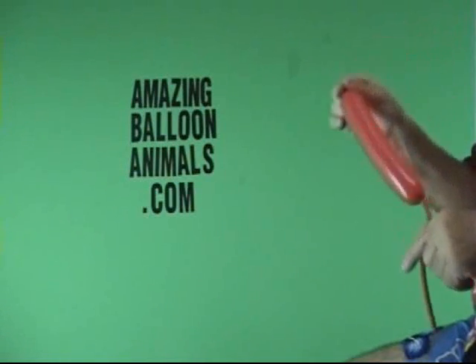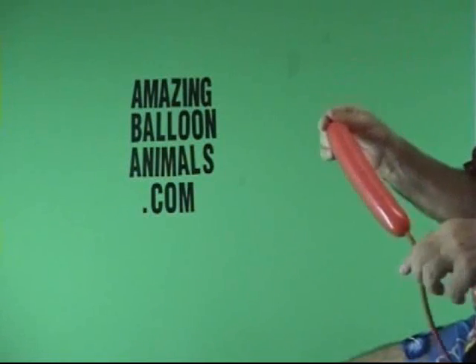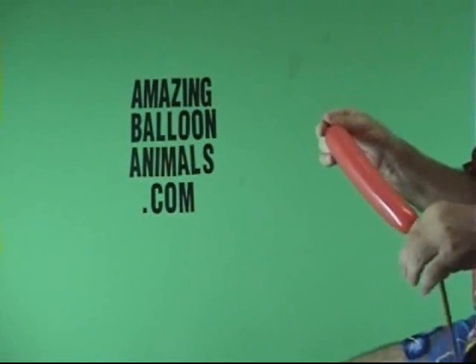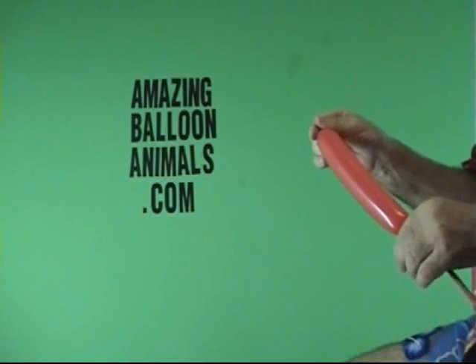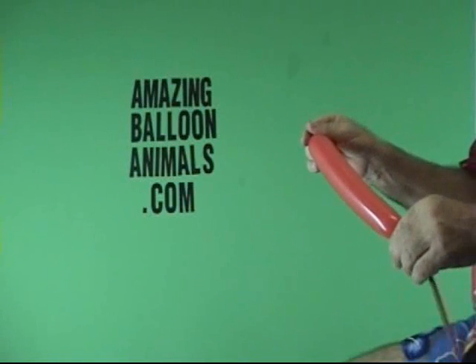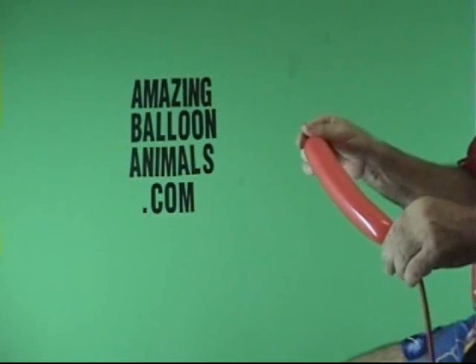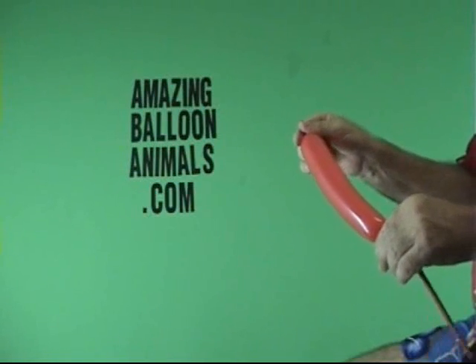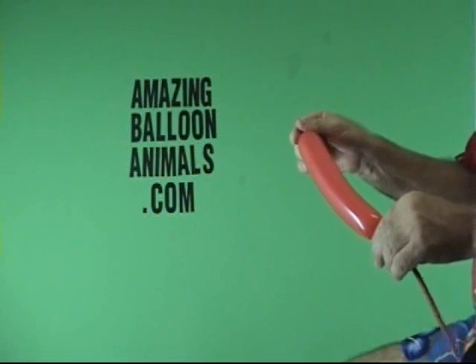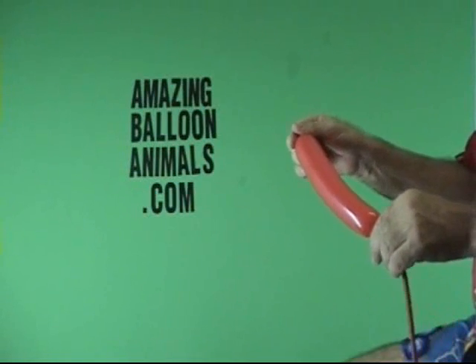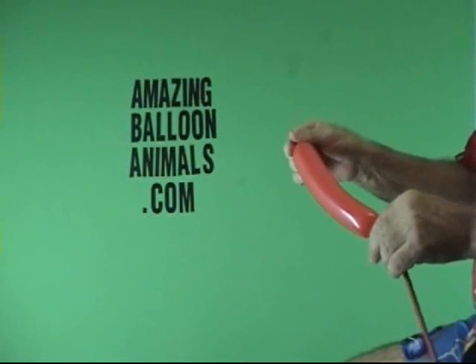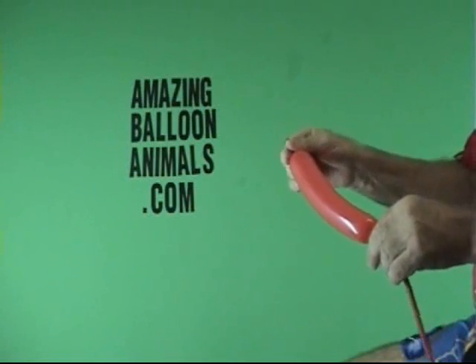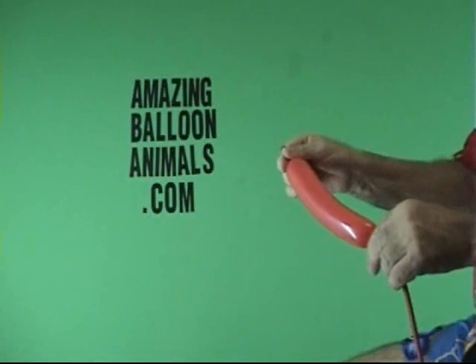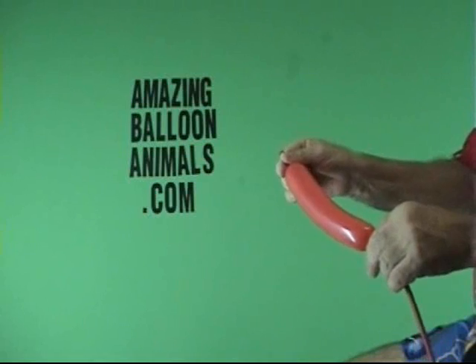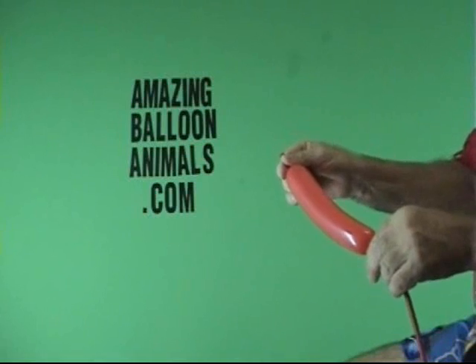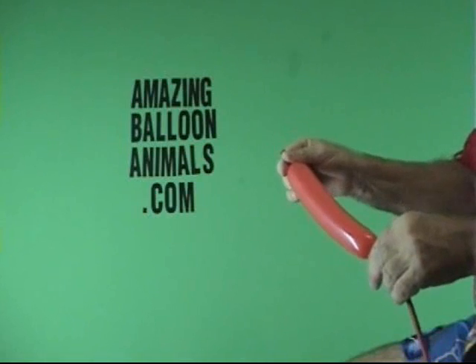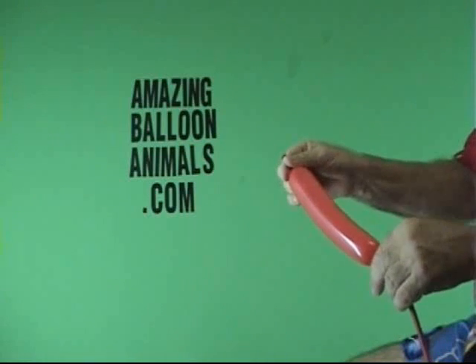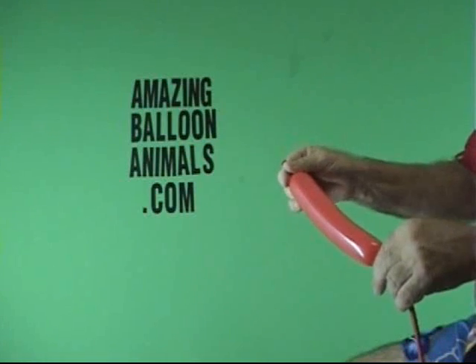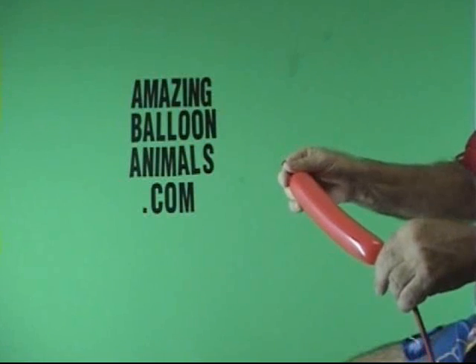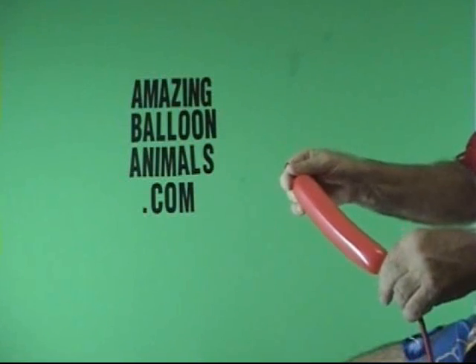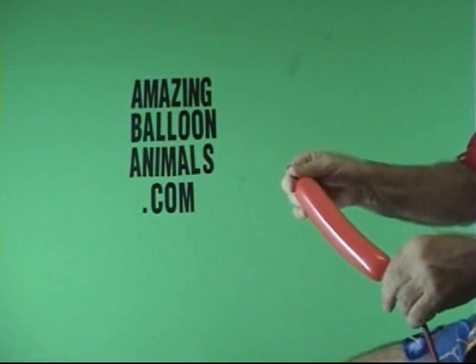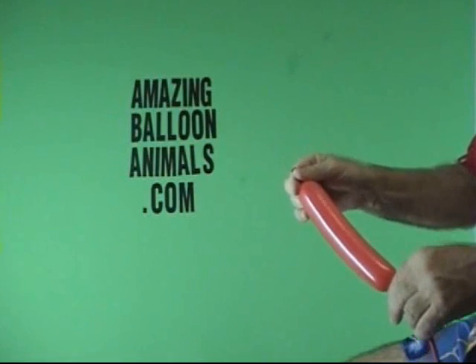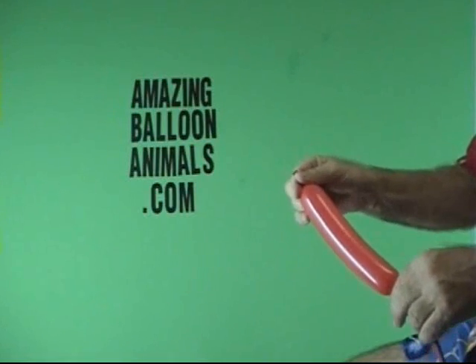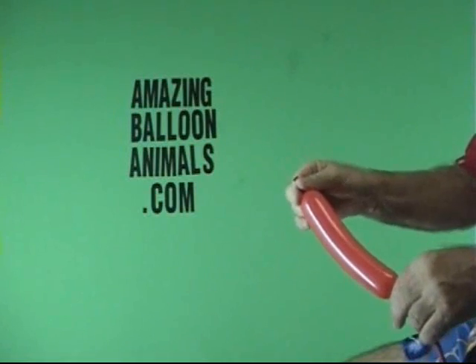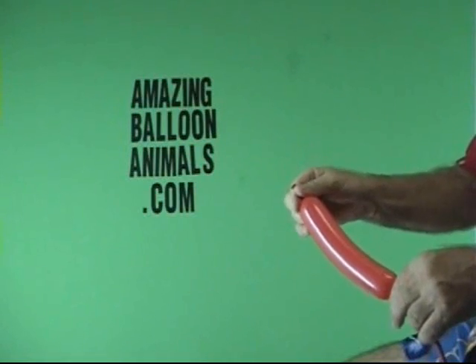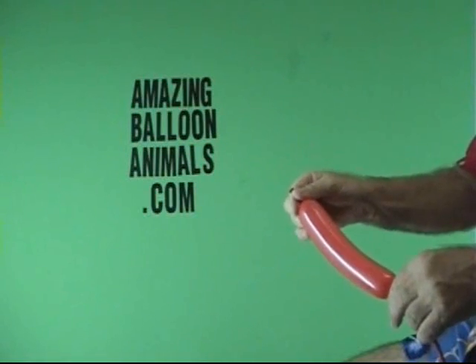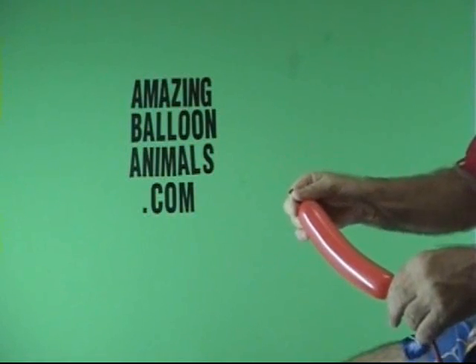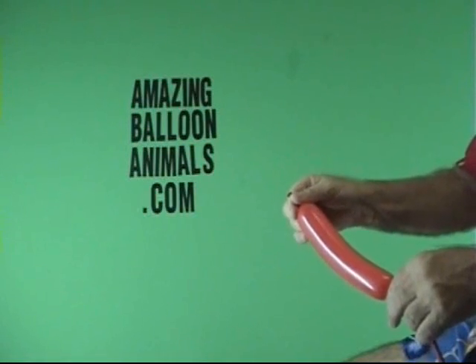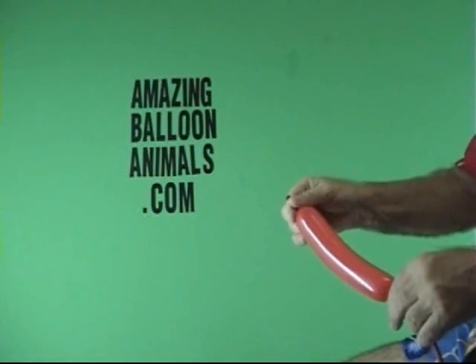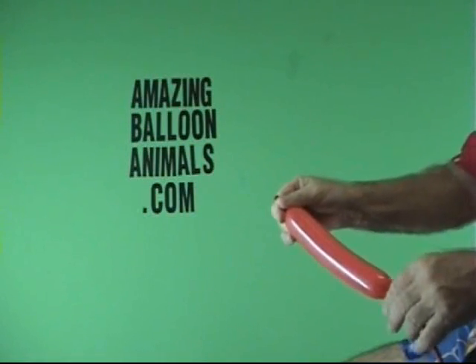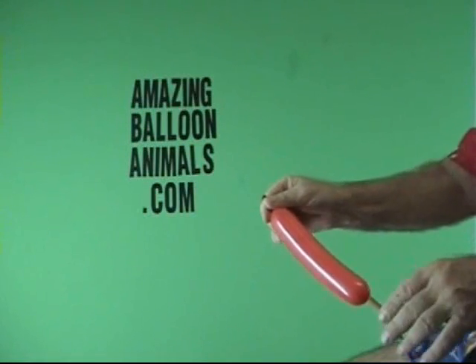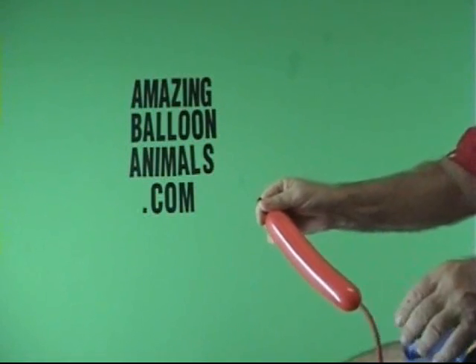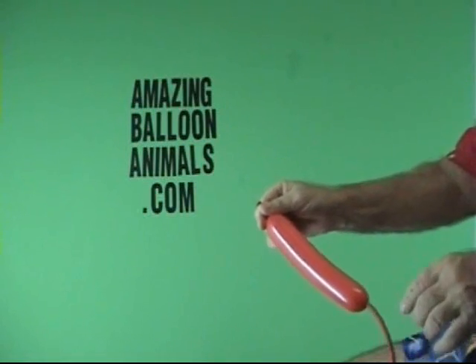All right, let's do it. We're going to make a ladybug, and it's going to be virtually the same as the turtle we just did.